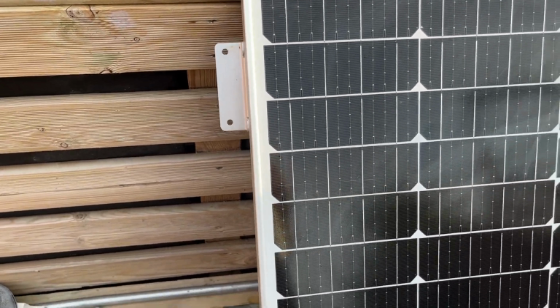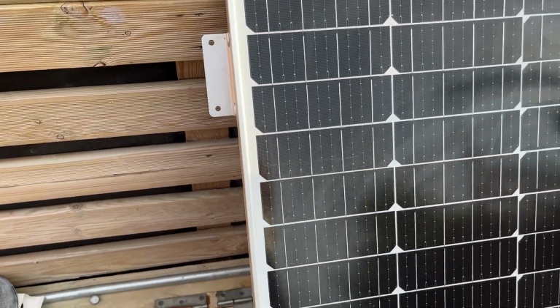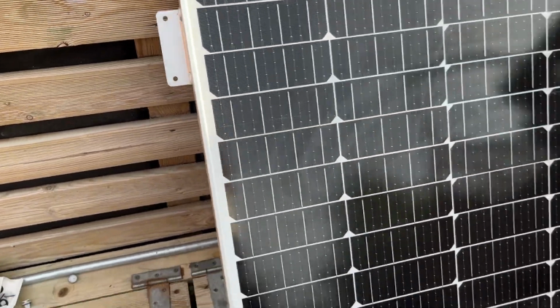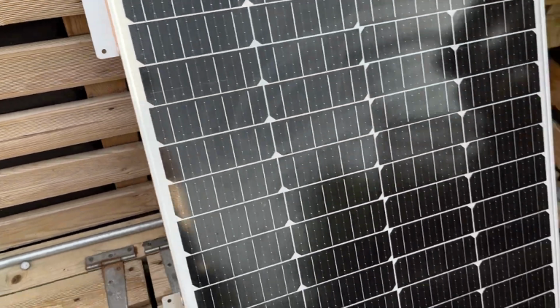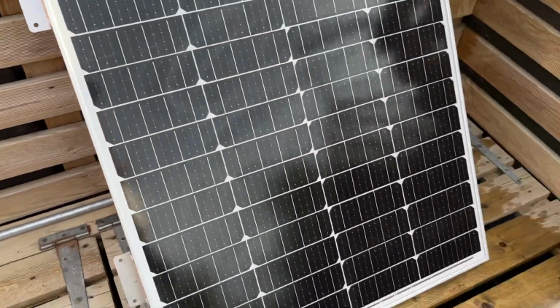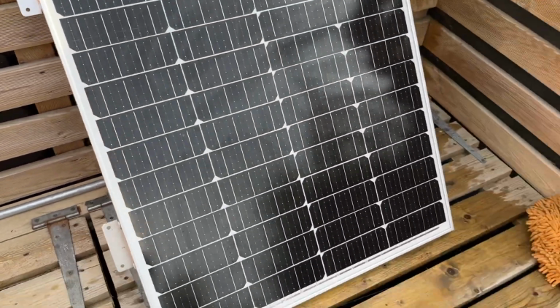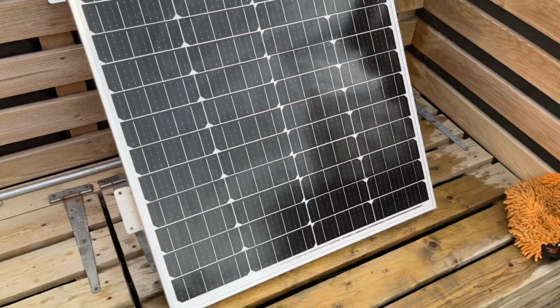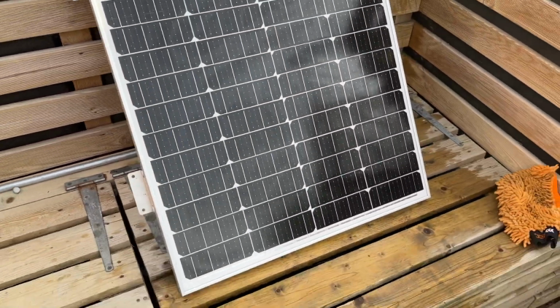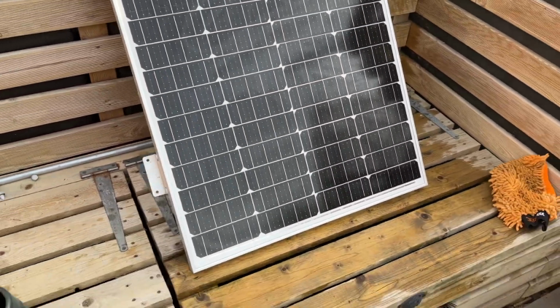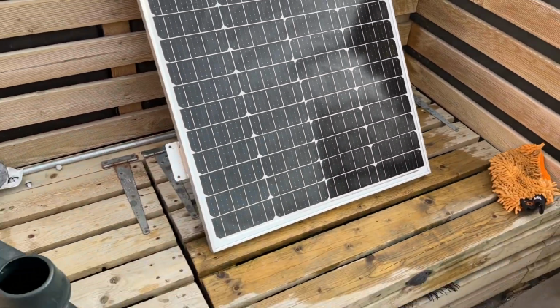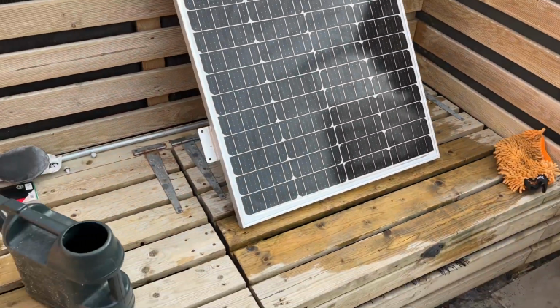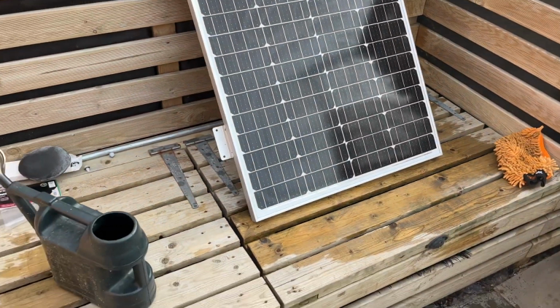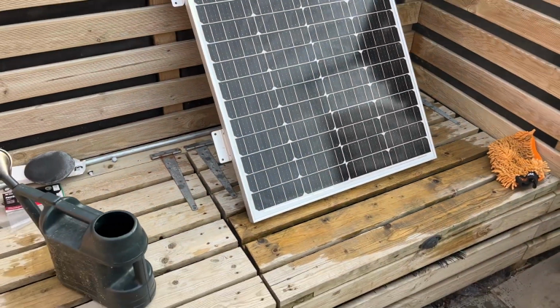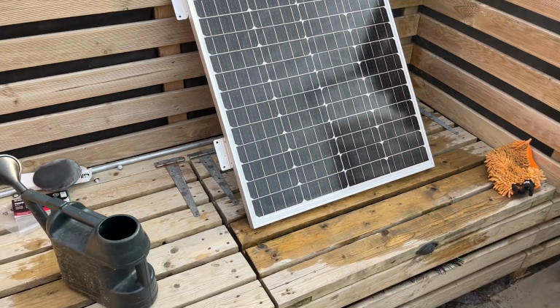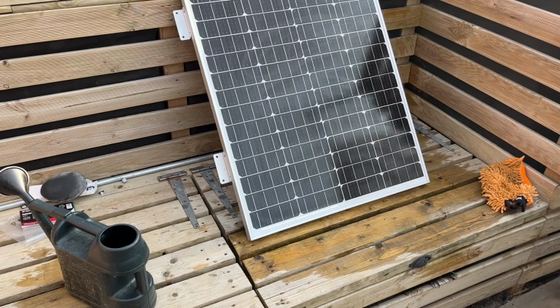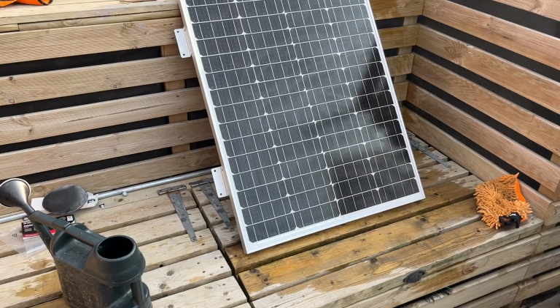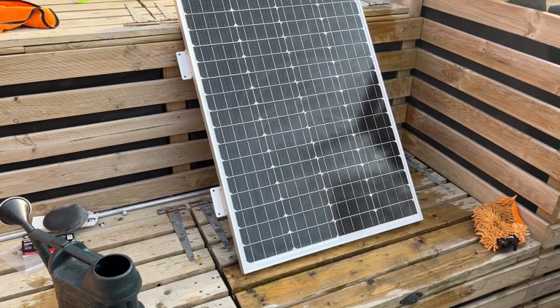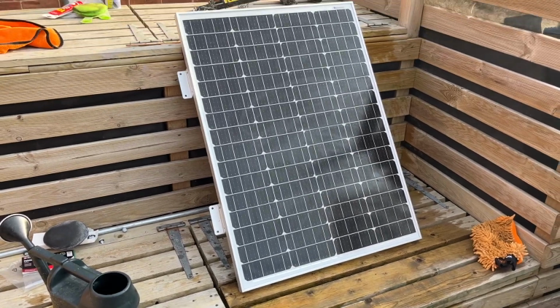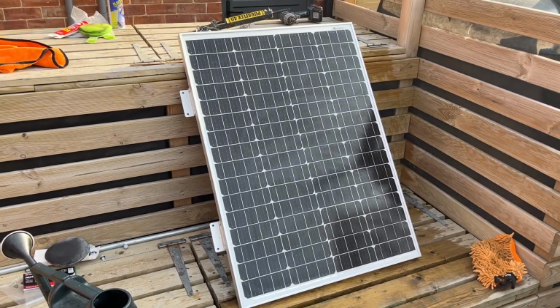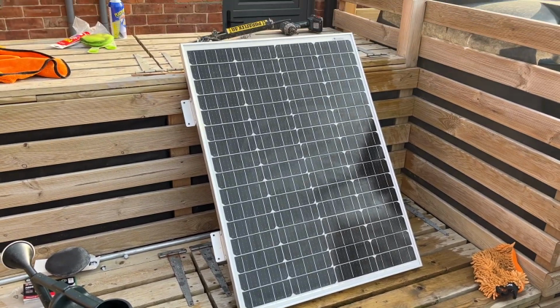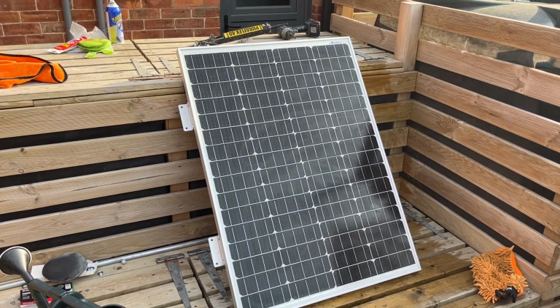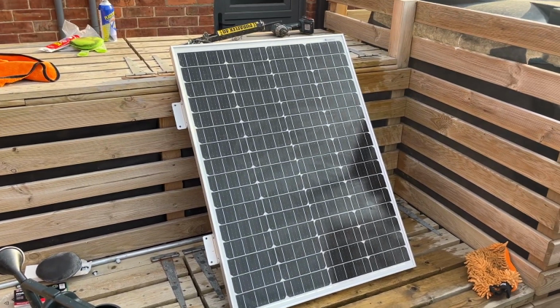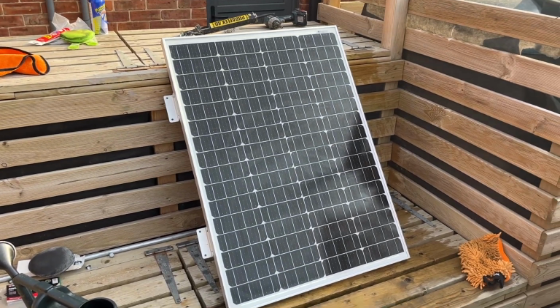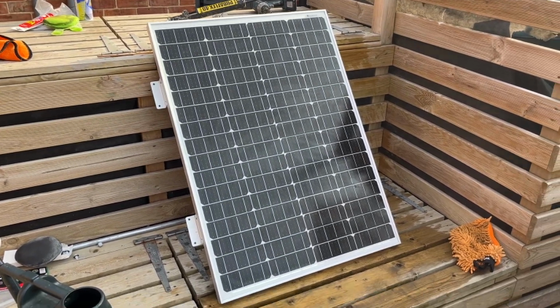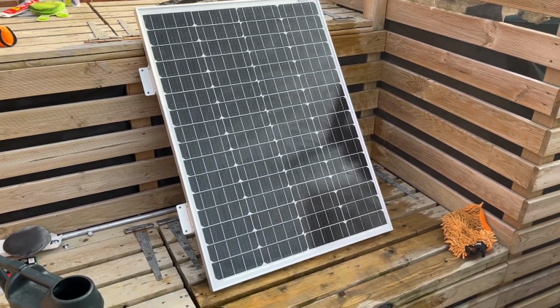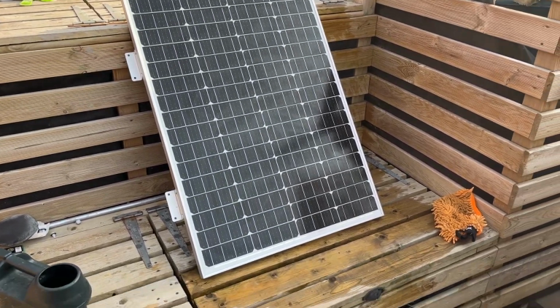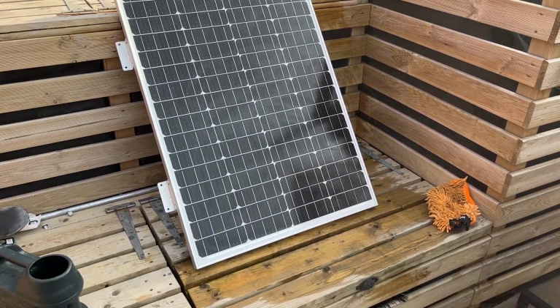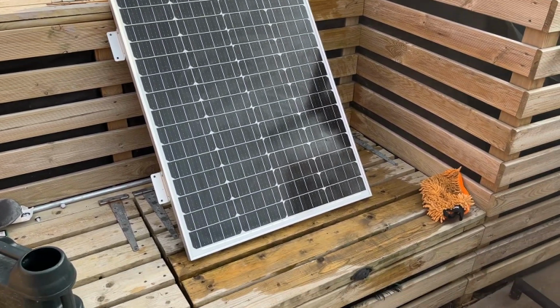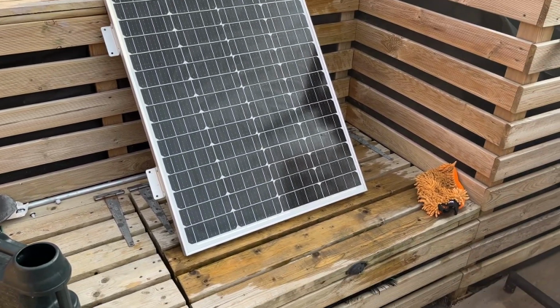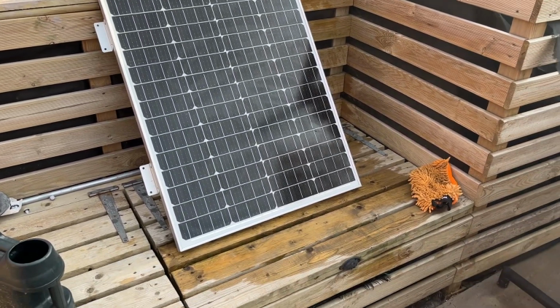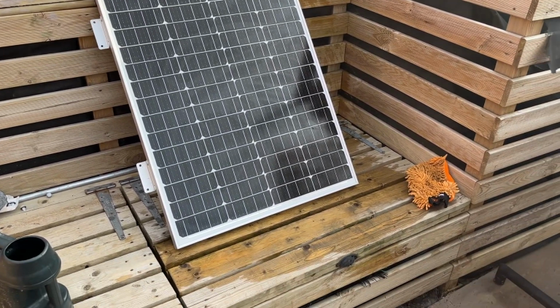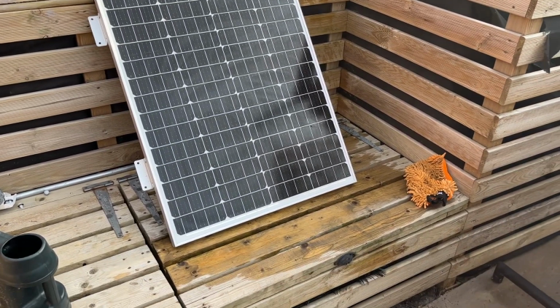To paint the roof it had to come off, so now the roof's done, it's time to go back on.